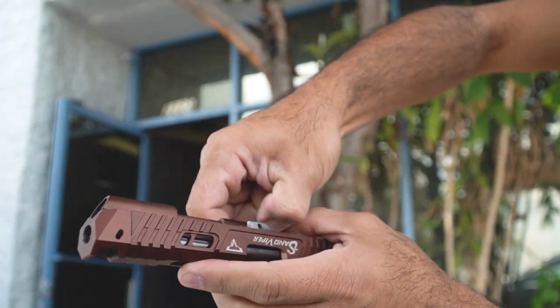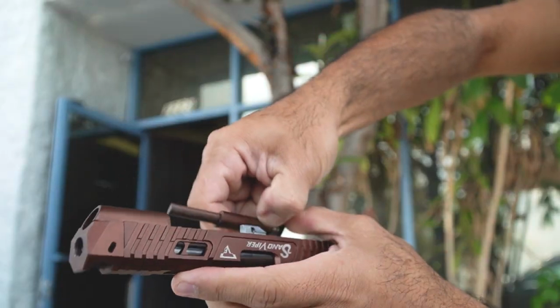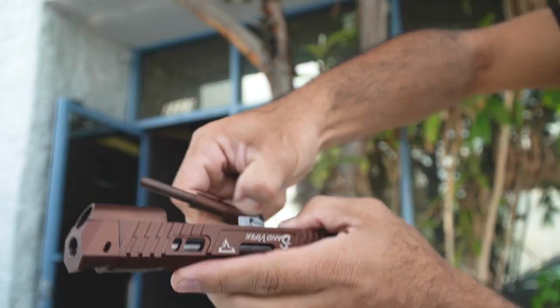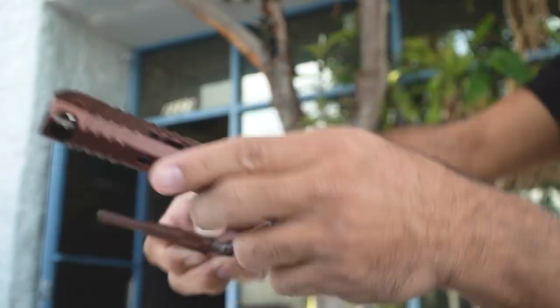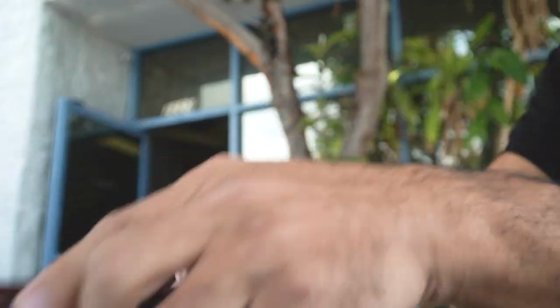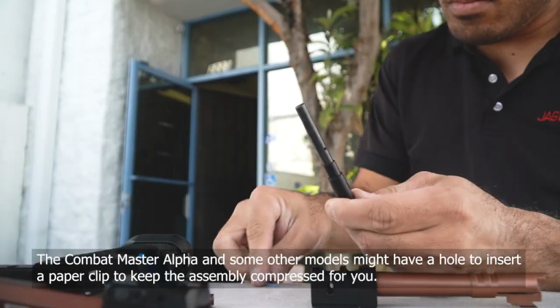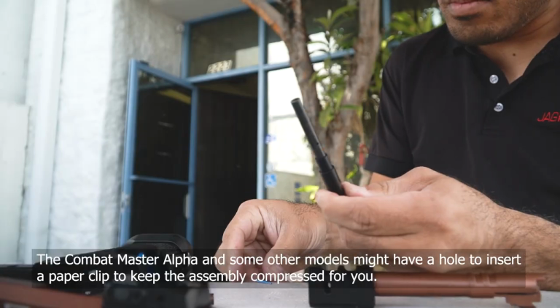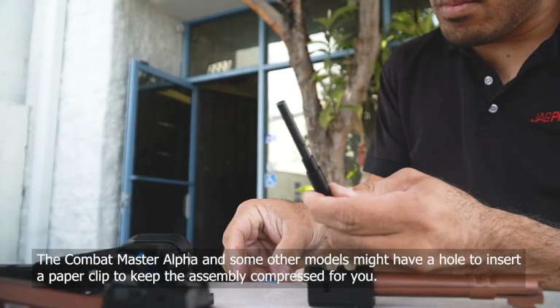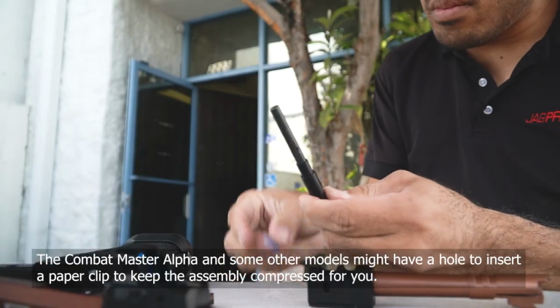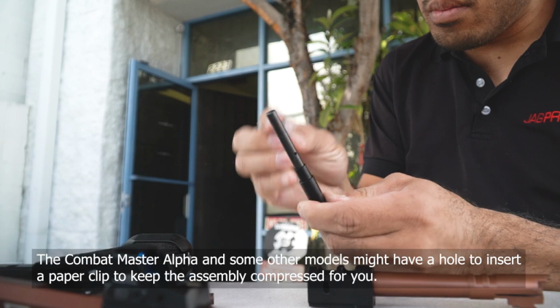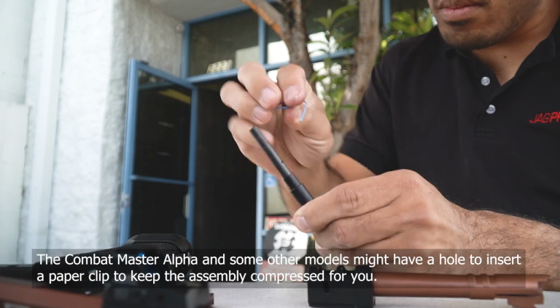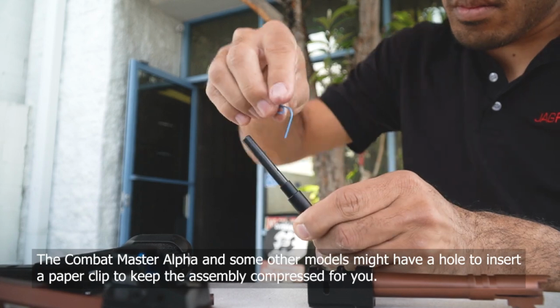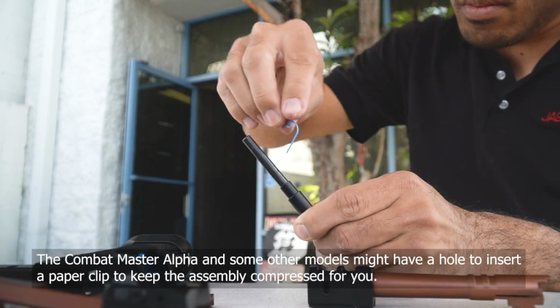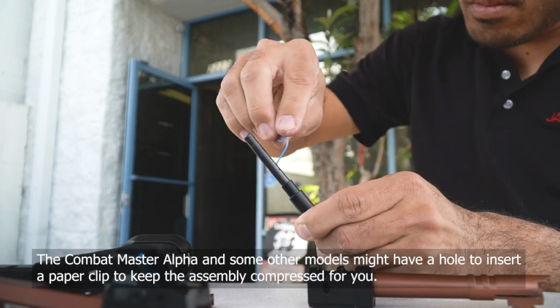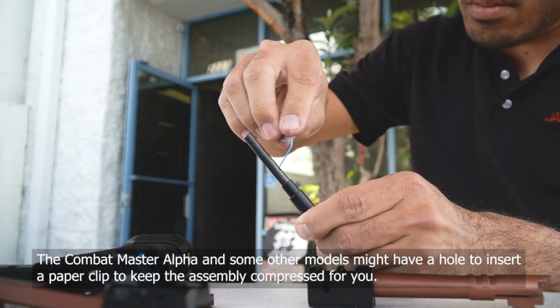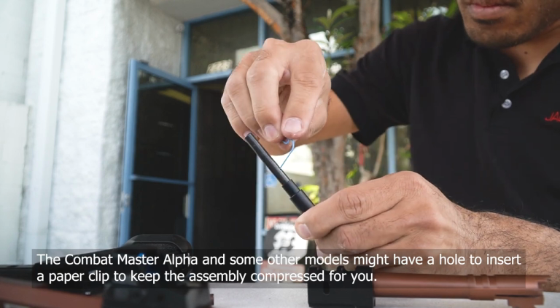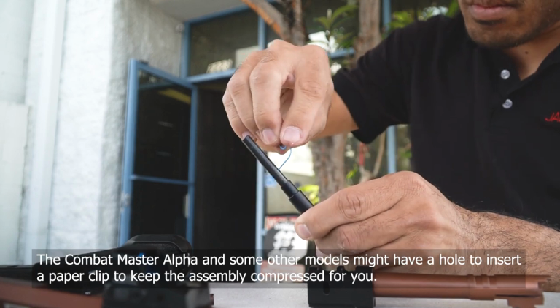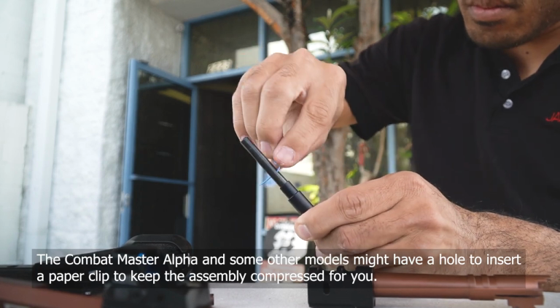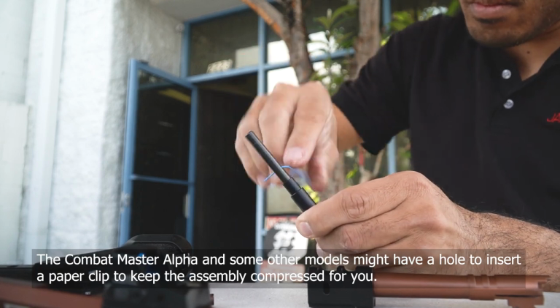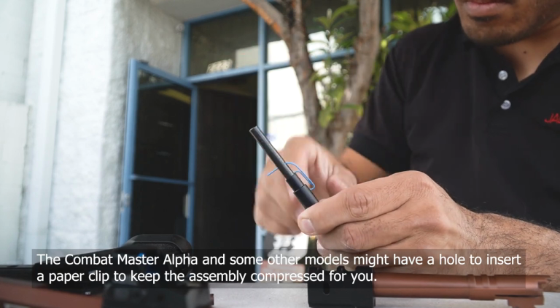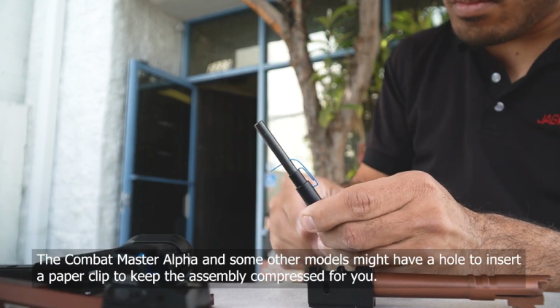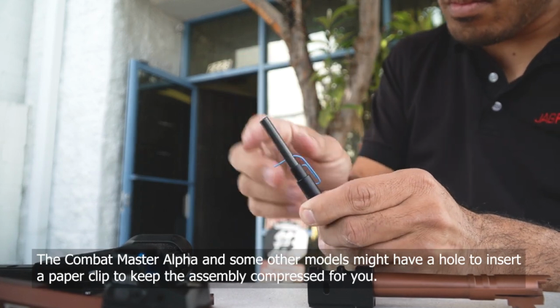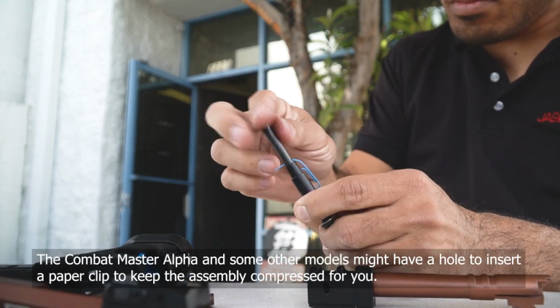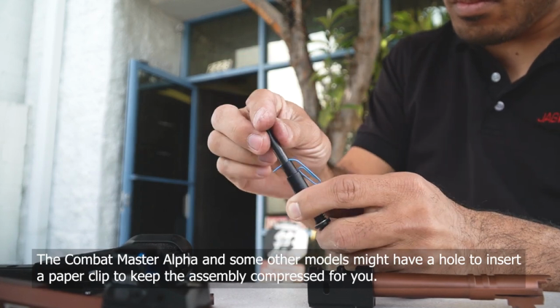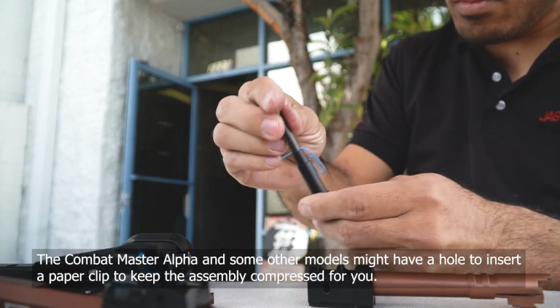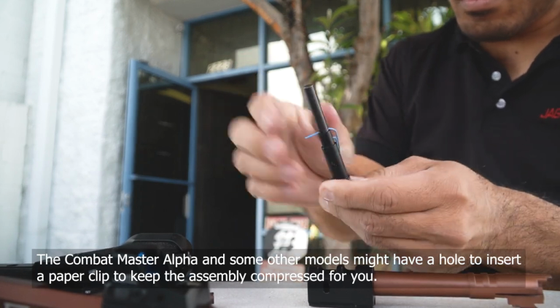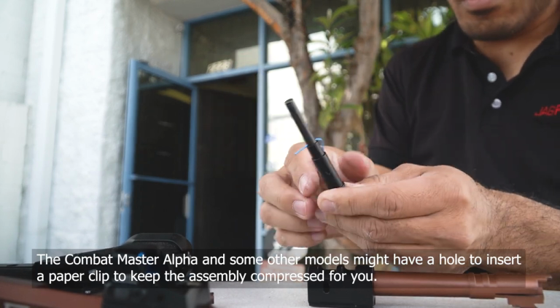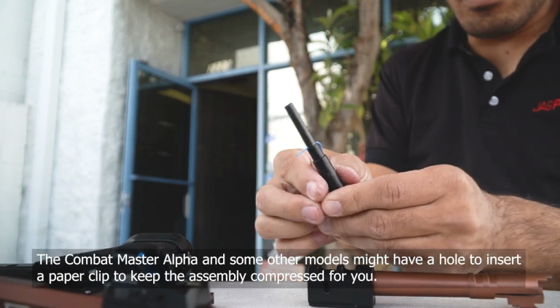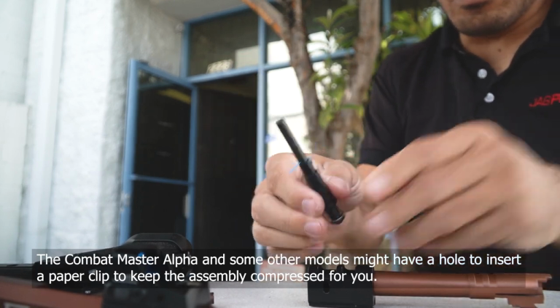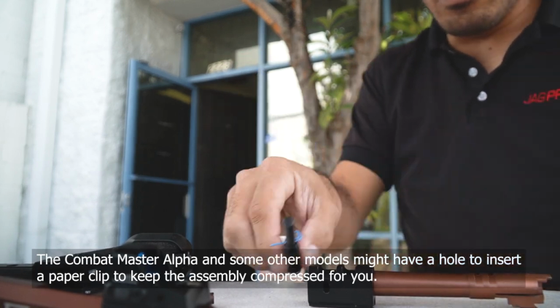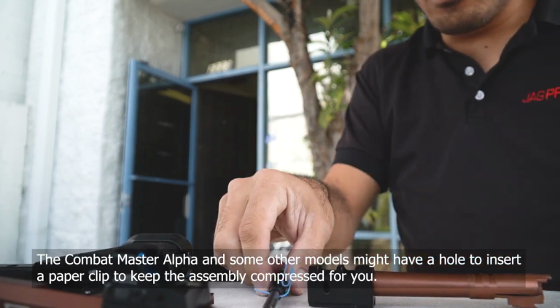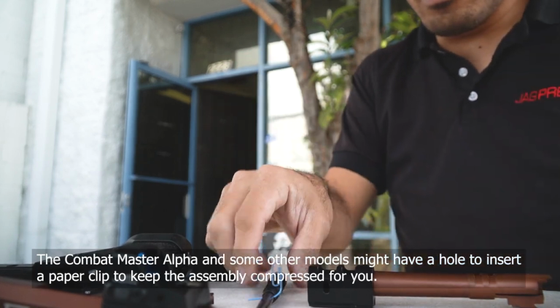If you have a Combat Master Alpha, you also have a hole for a paper clip that you can use to keep the spring back and keep it all assembled.